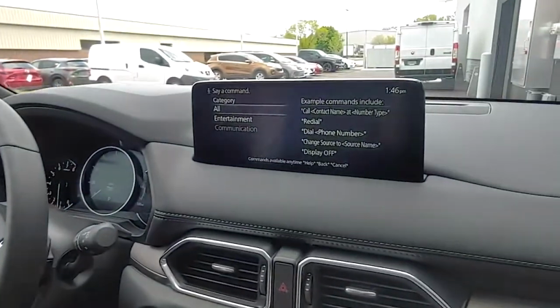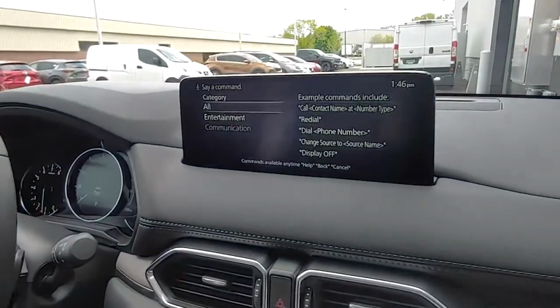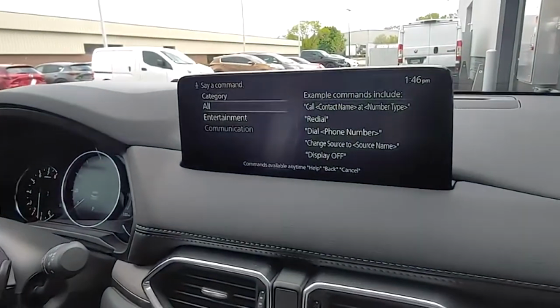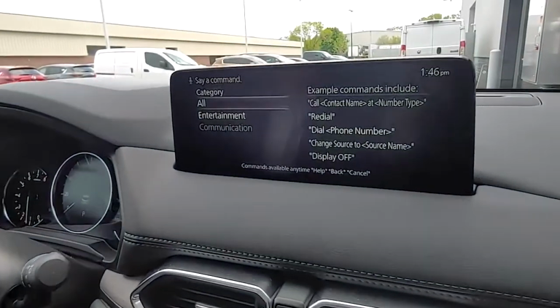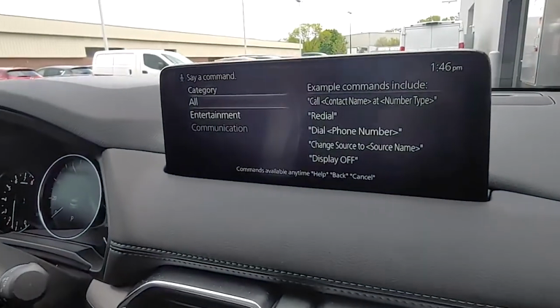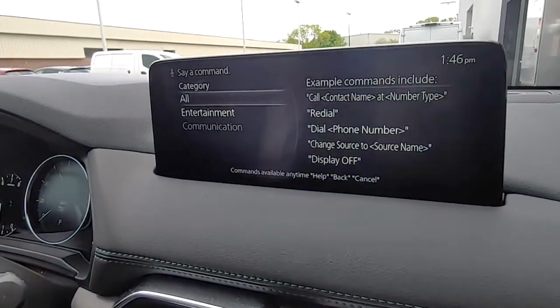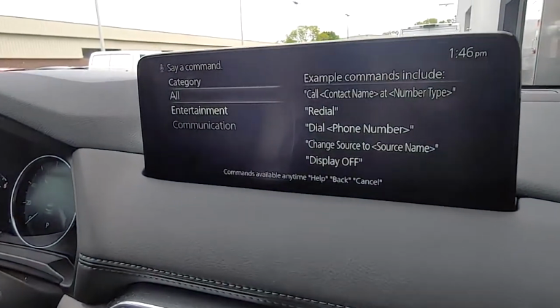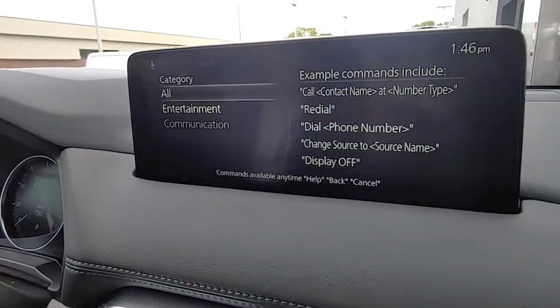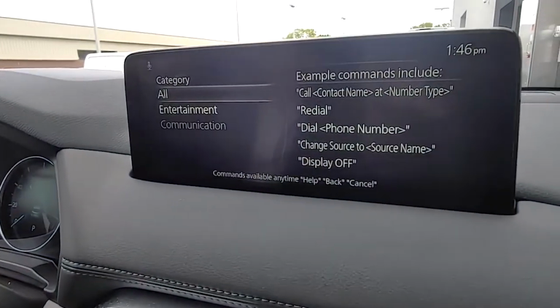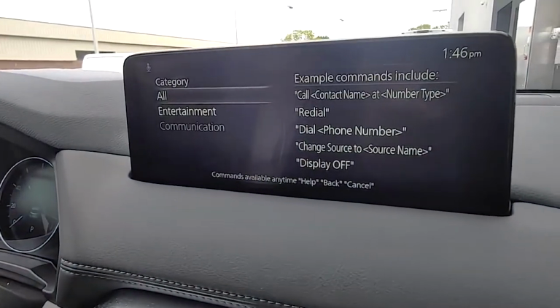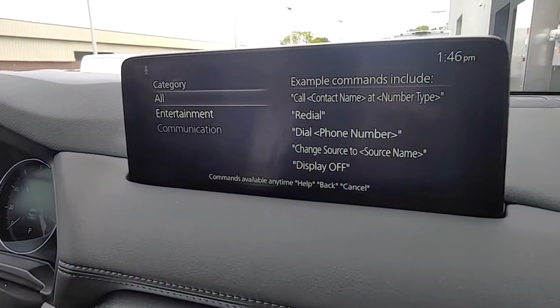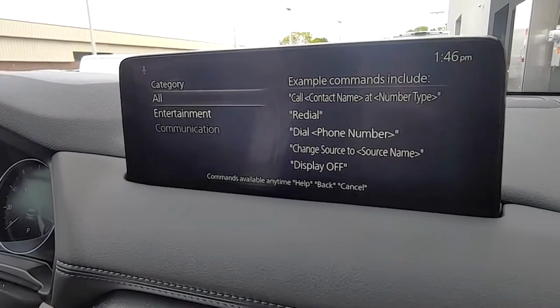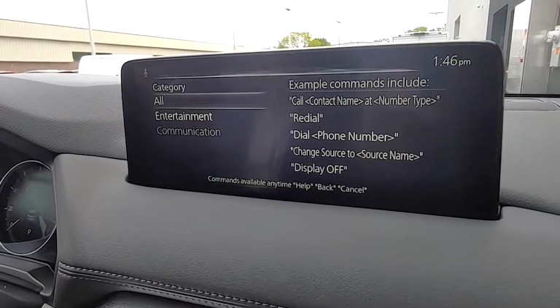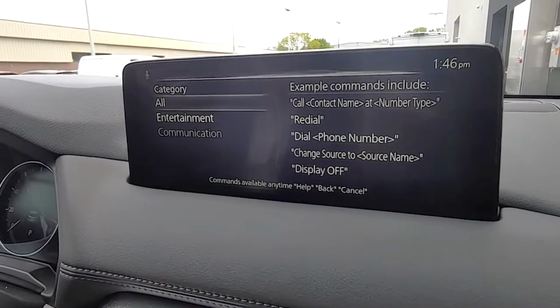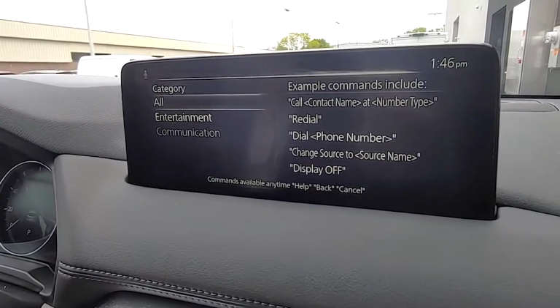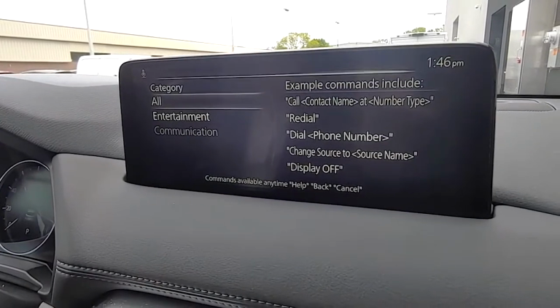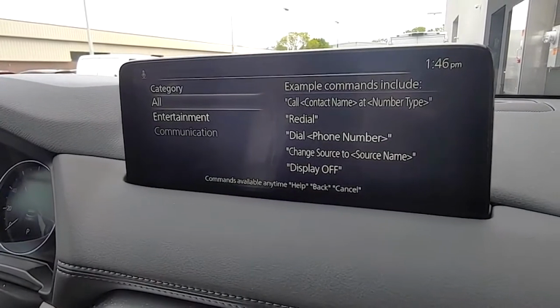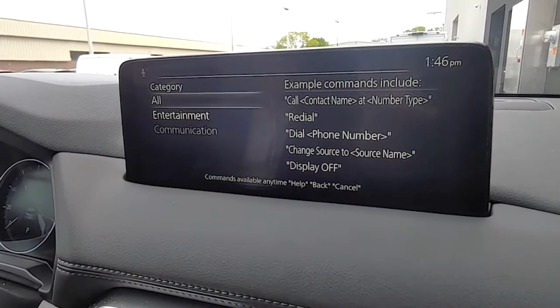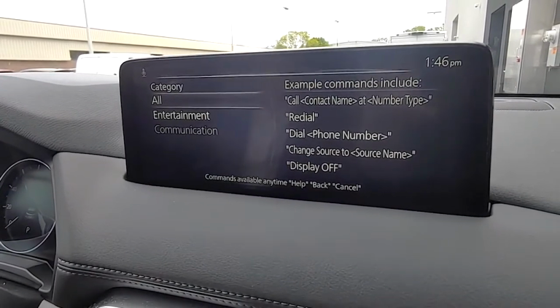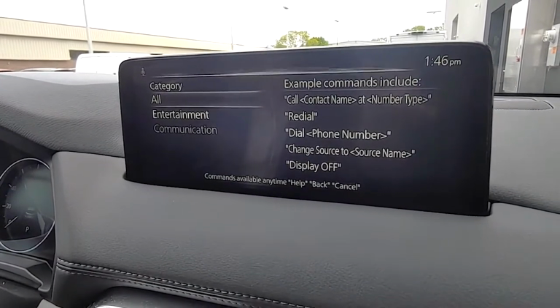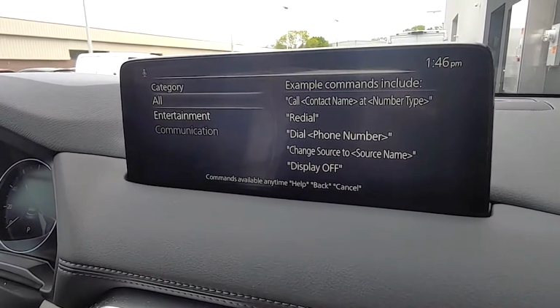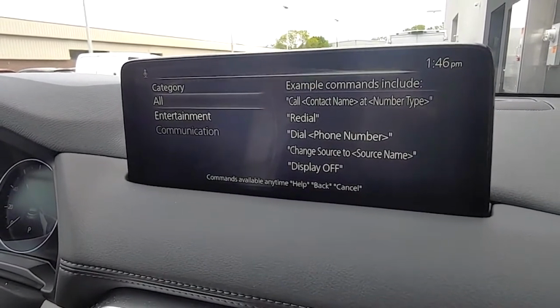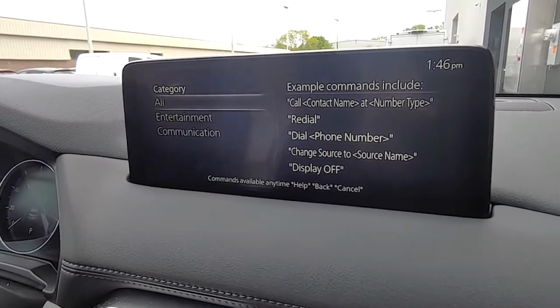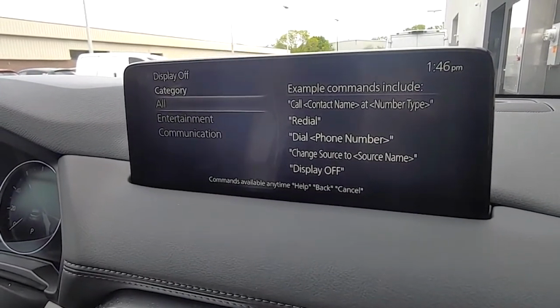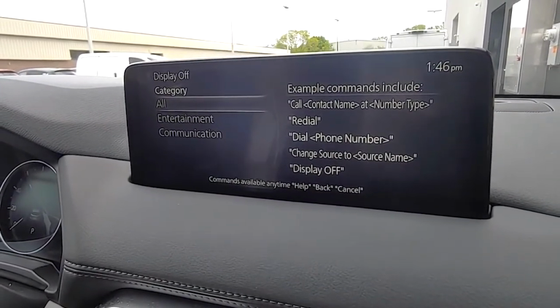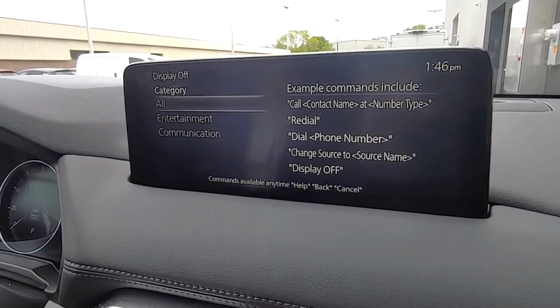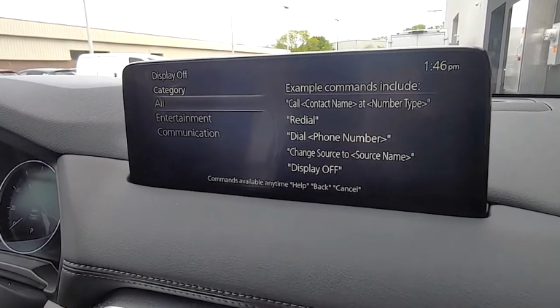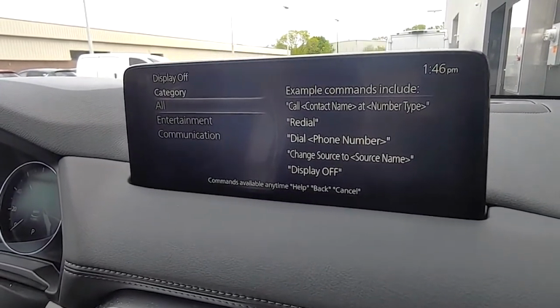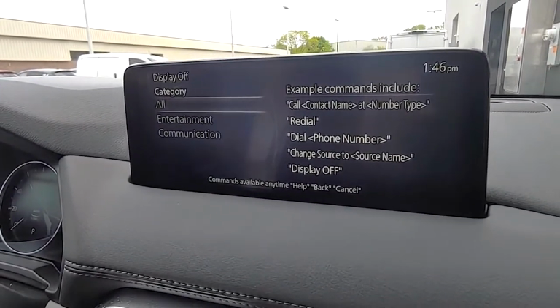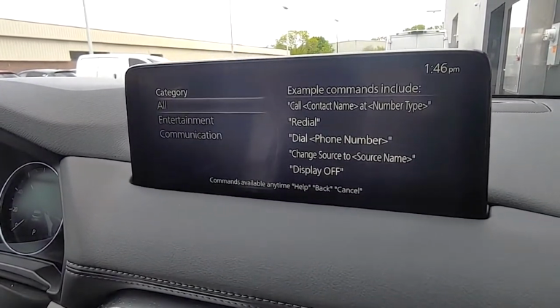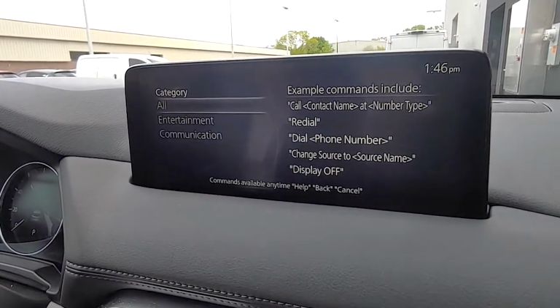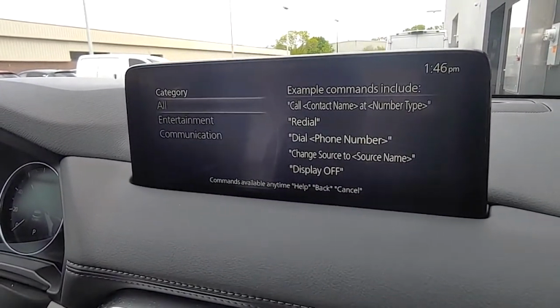Say a command. Display off. Now turning off the display.